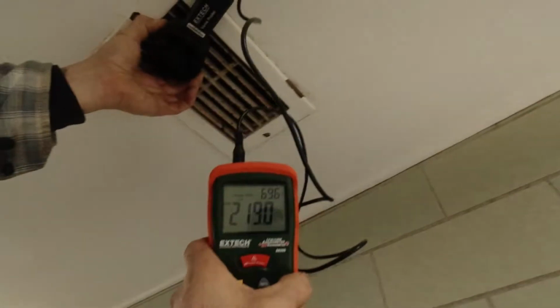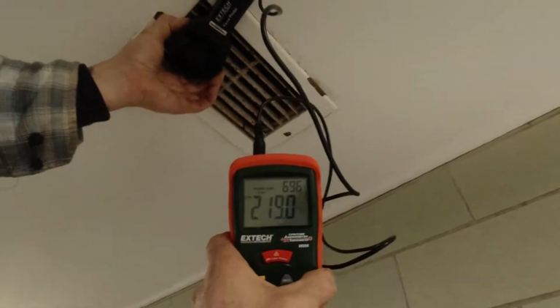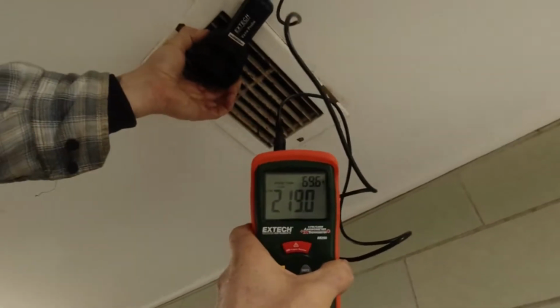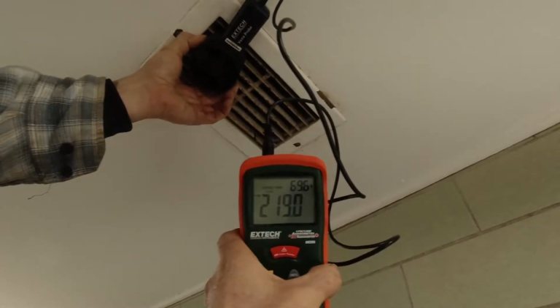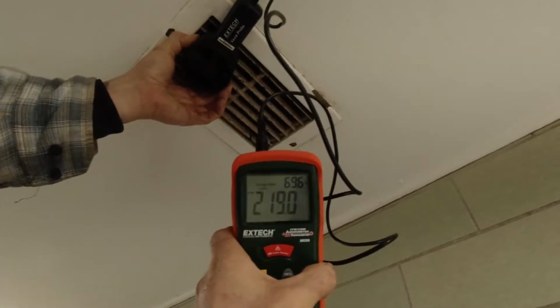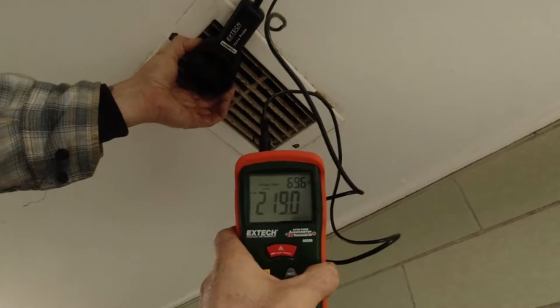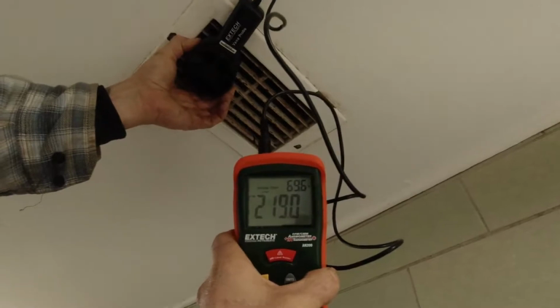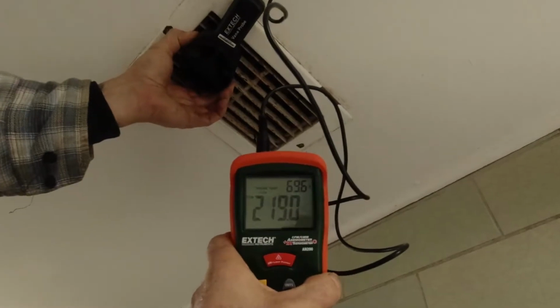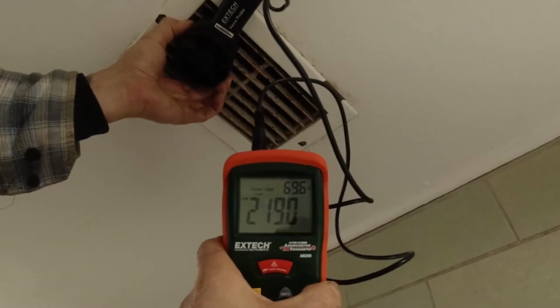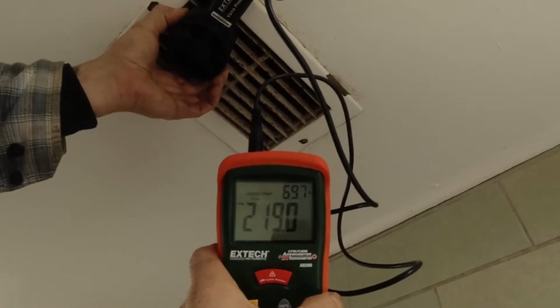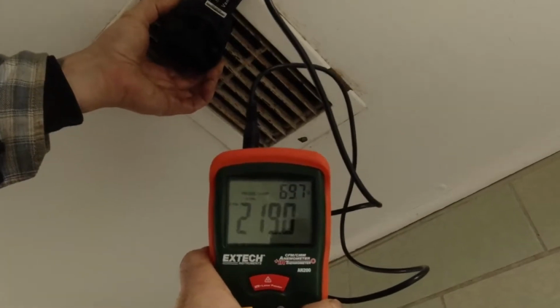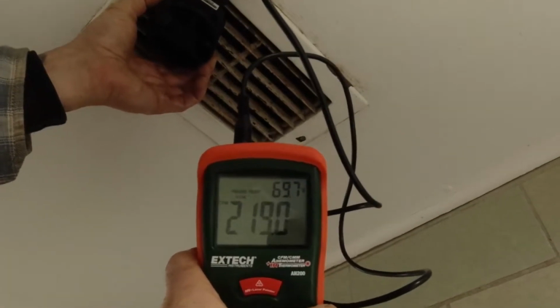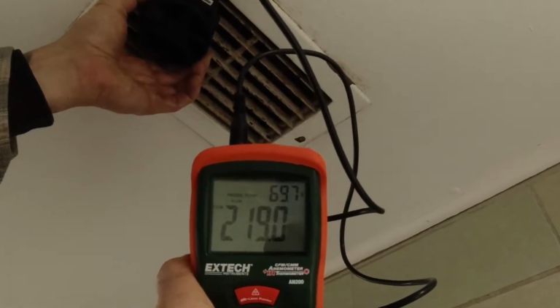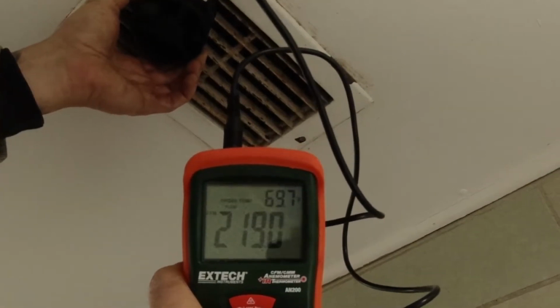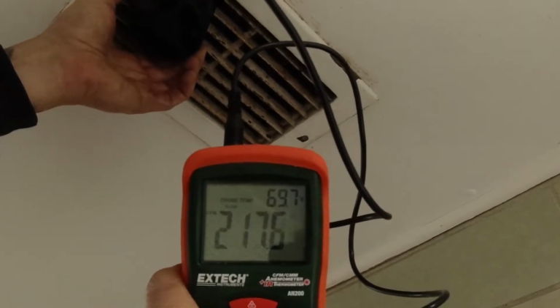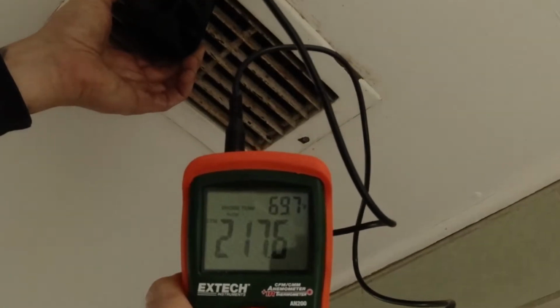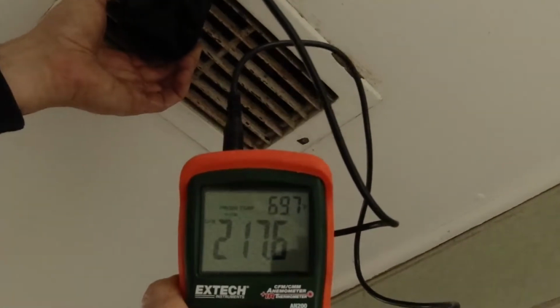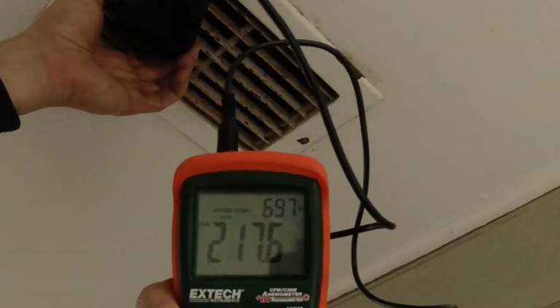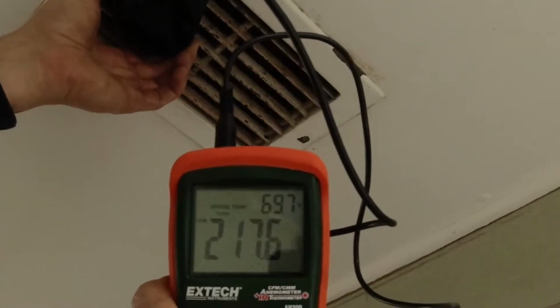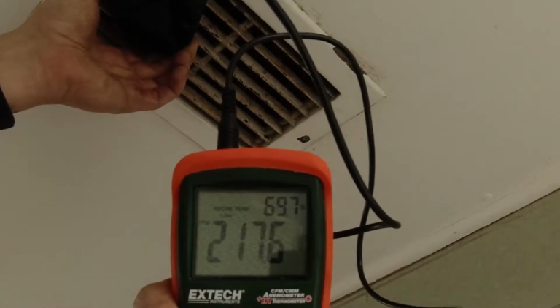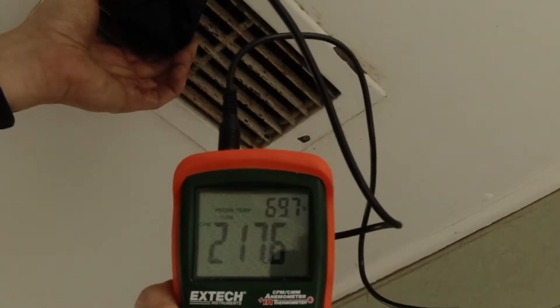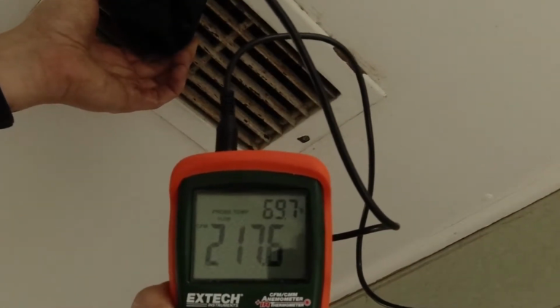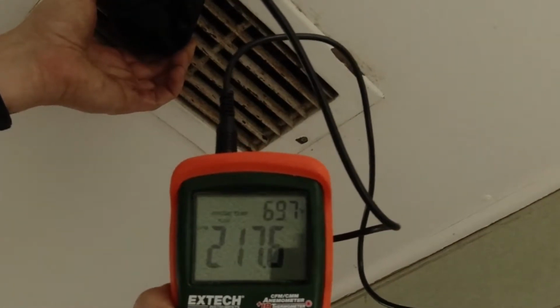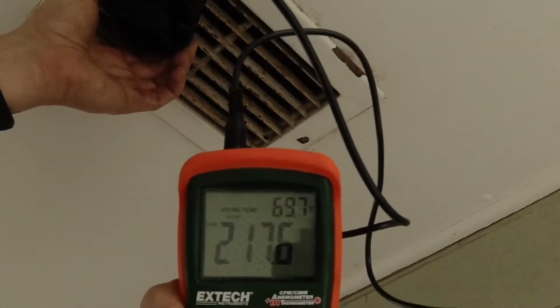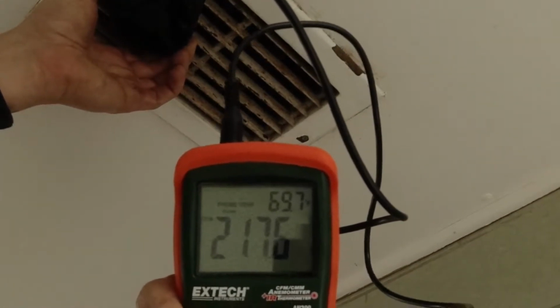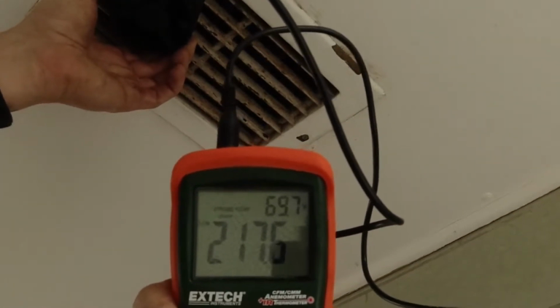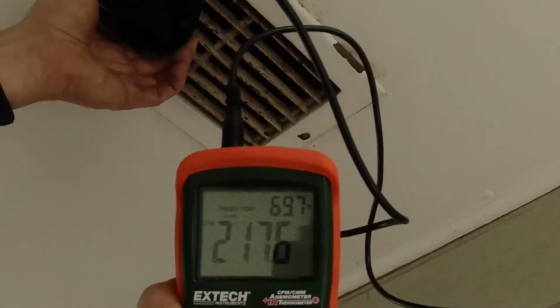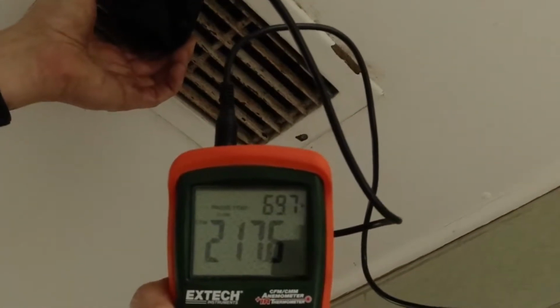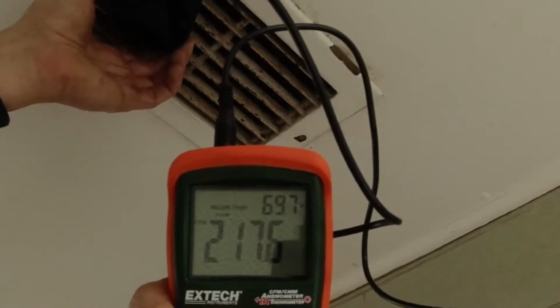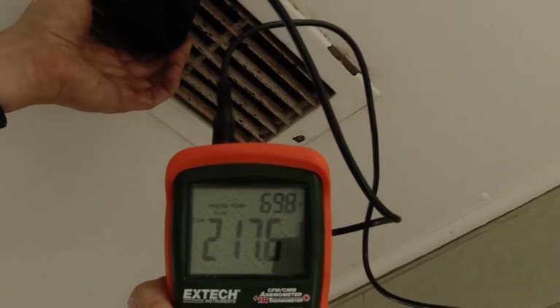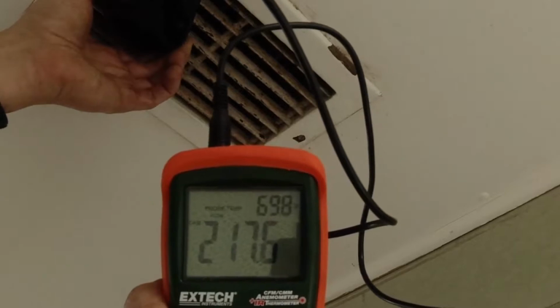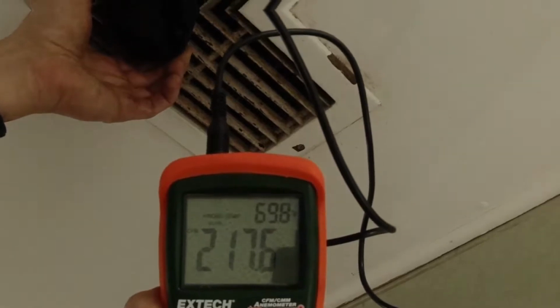First one — we have a reading of 219 to 217, right around there.